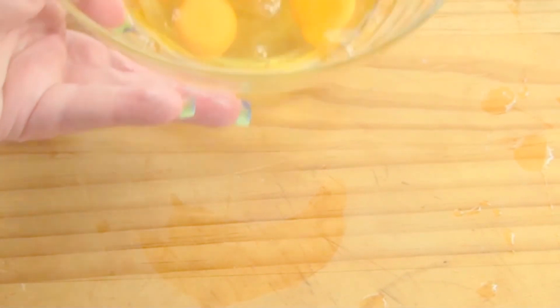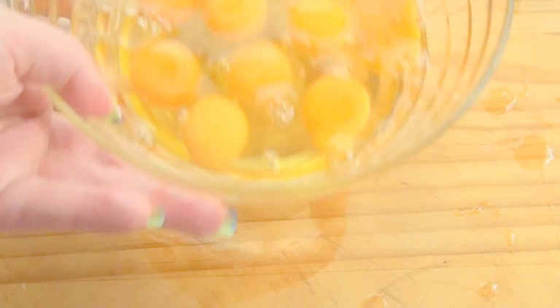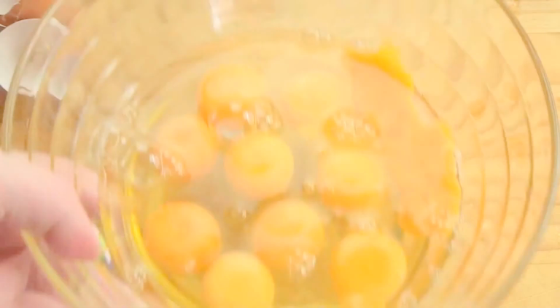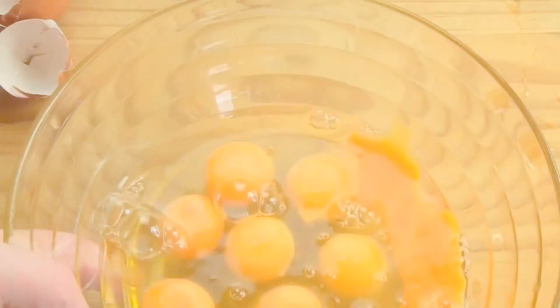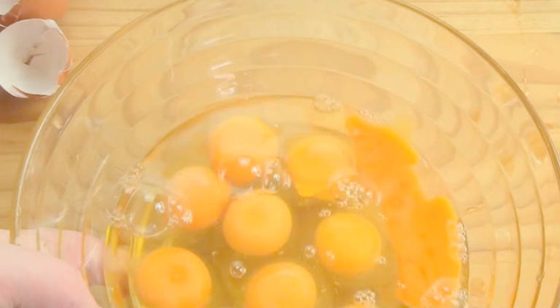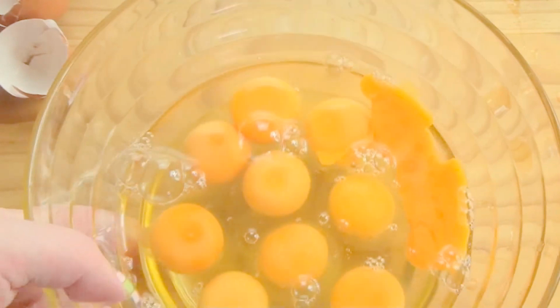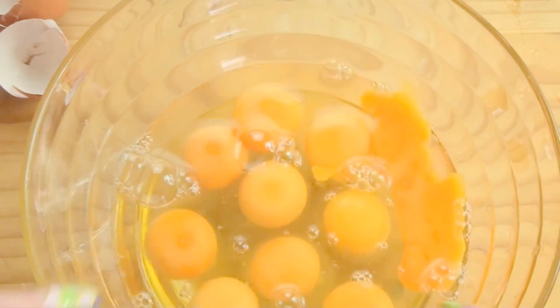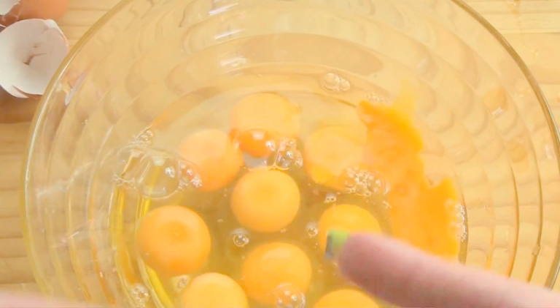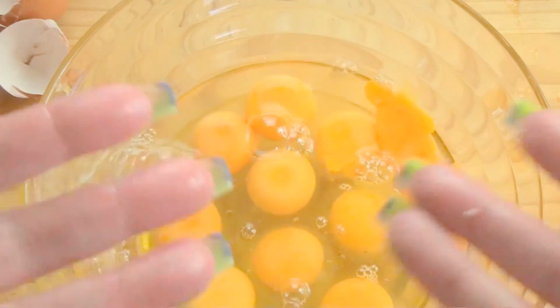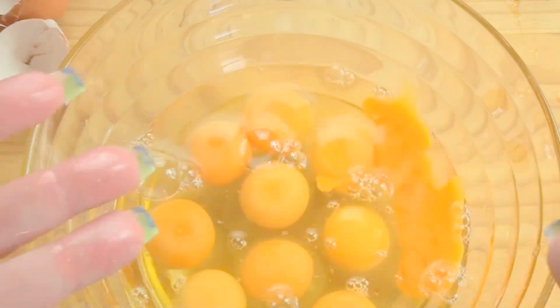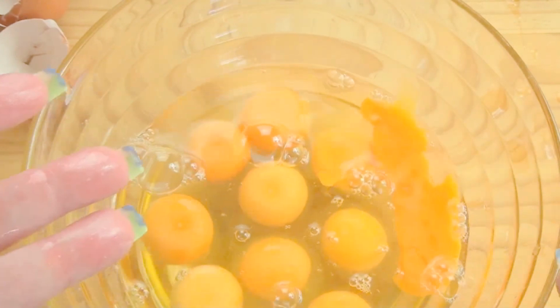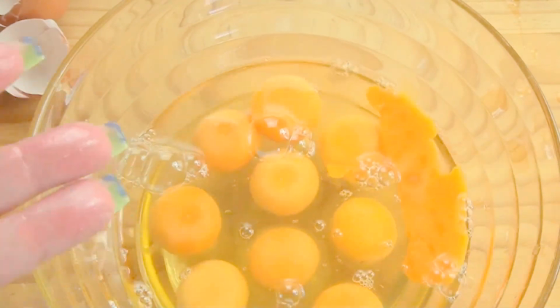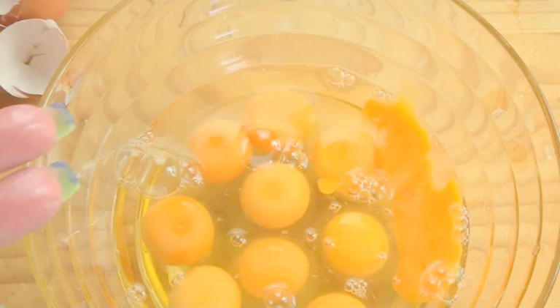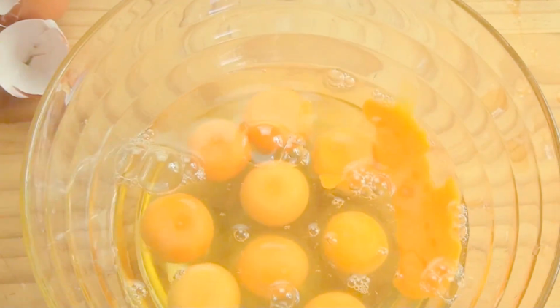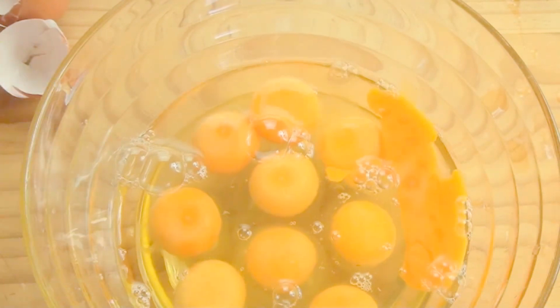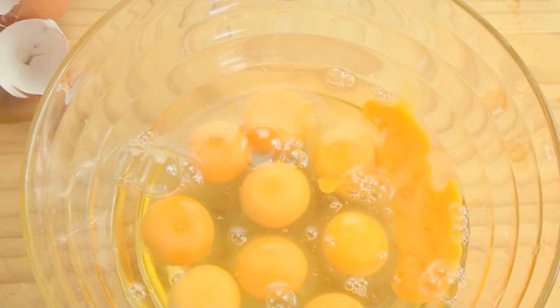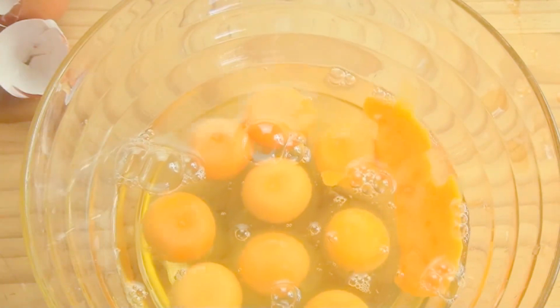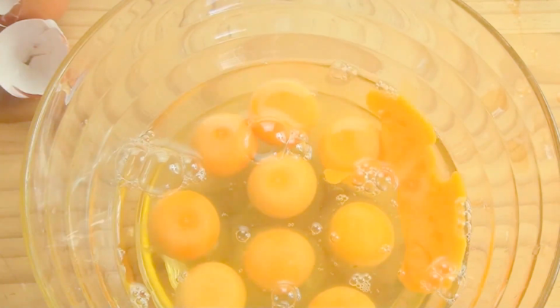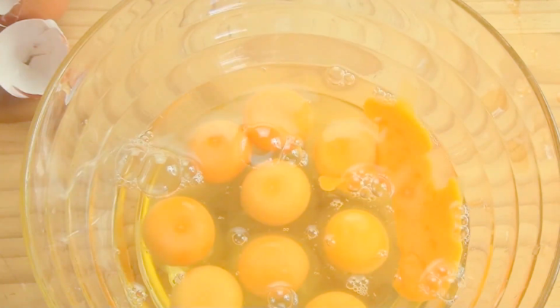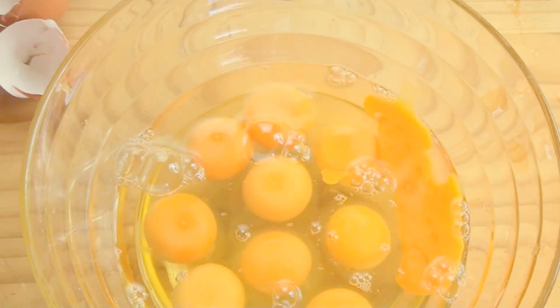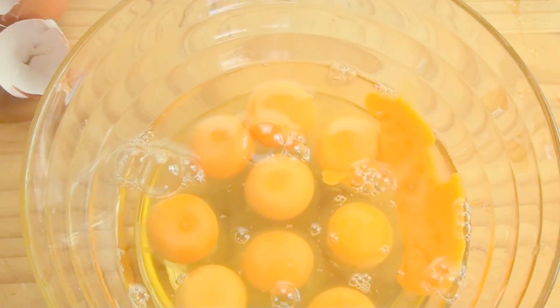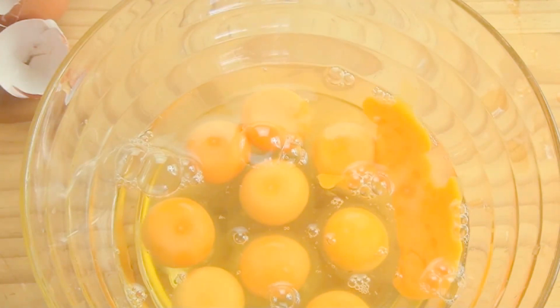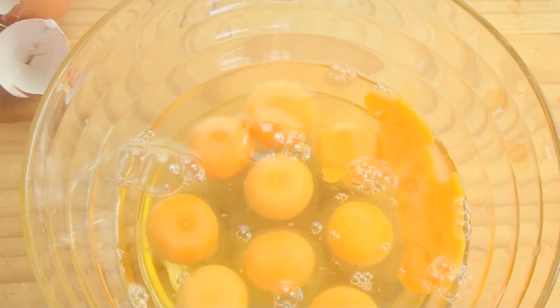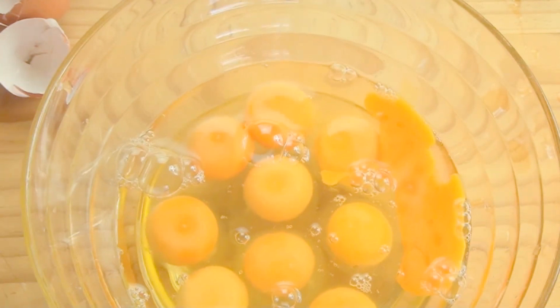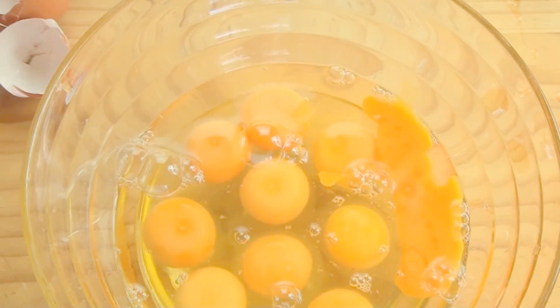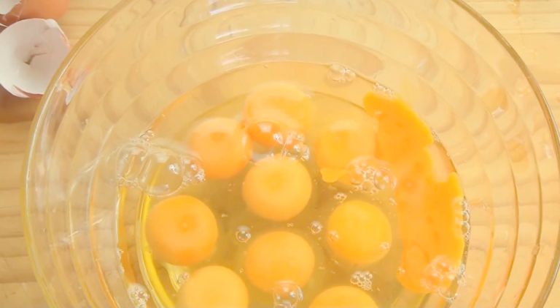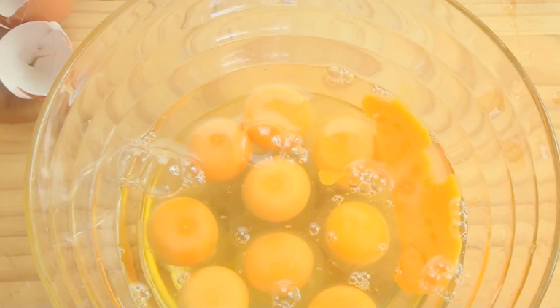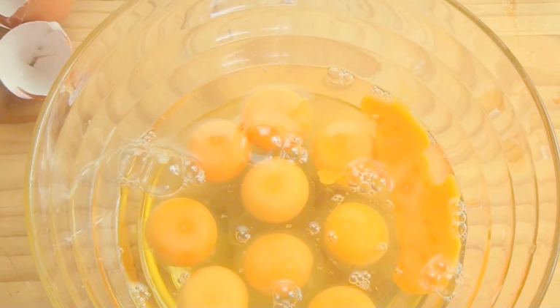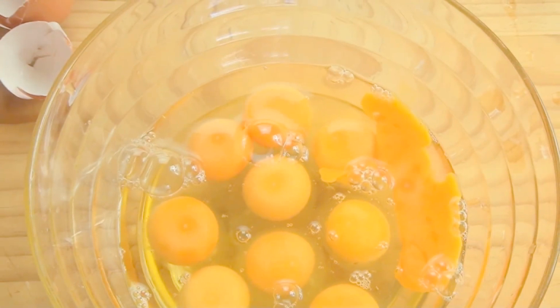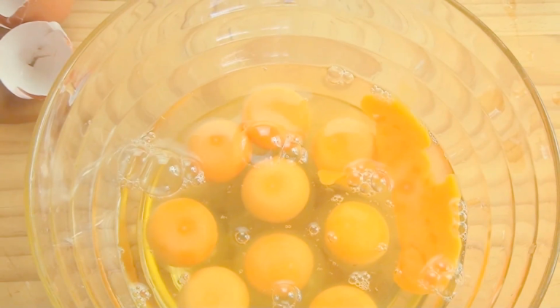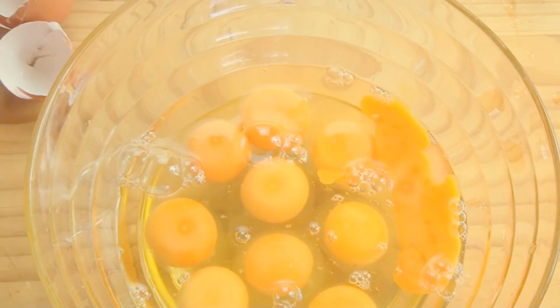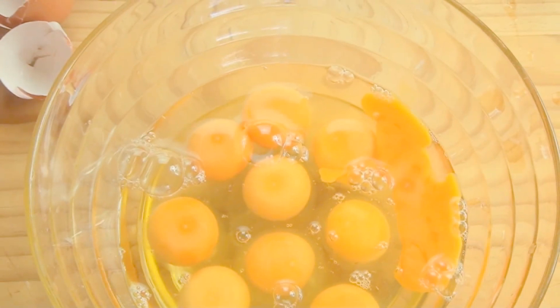Now, ten eggs. I think it's time to make an omelette.